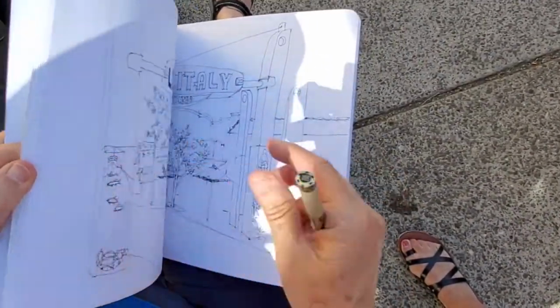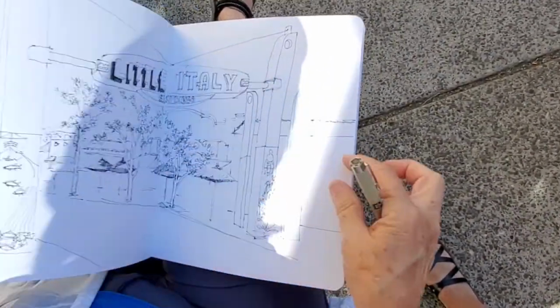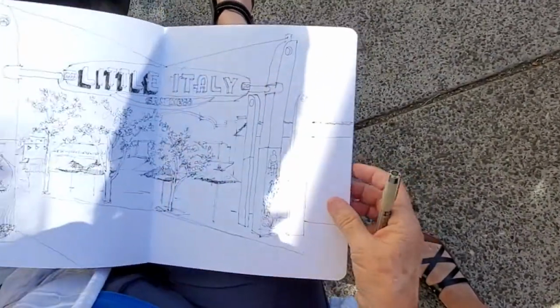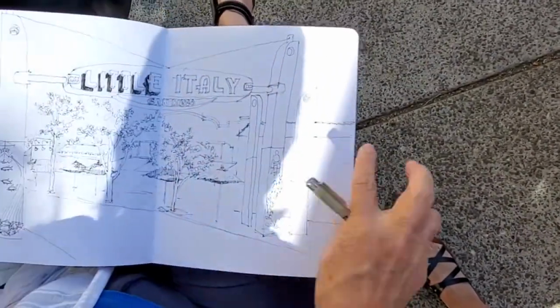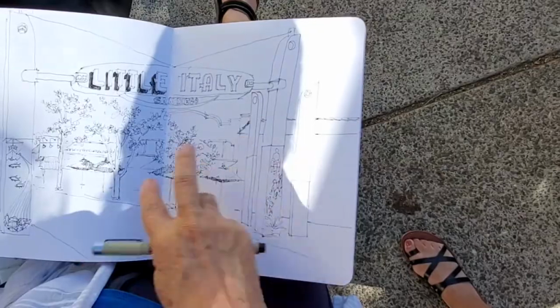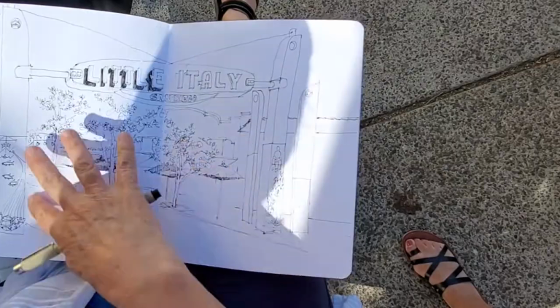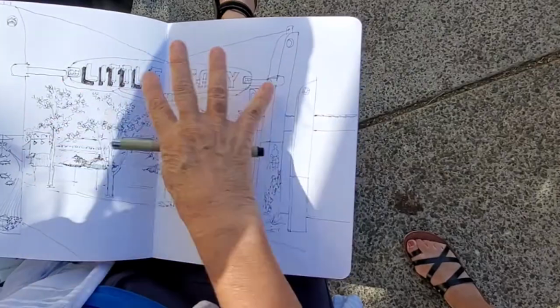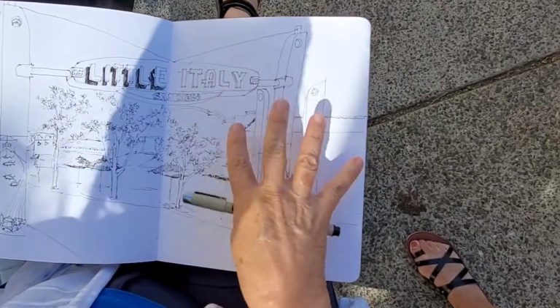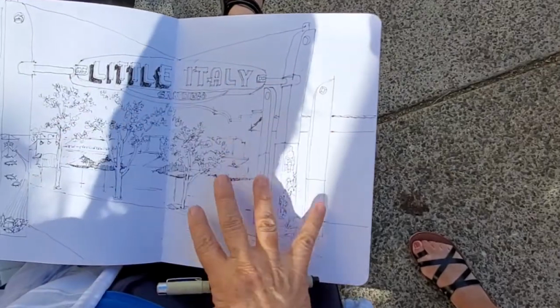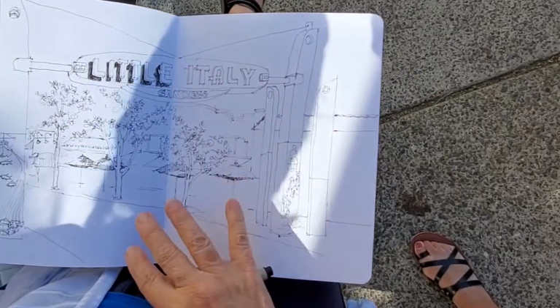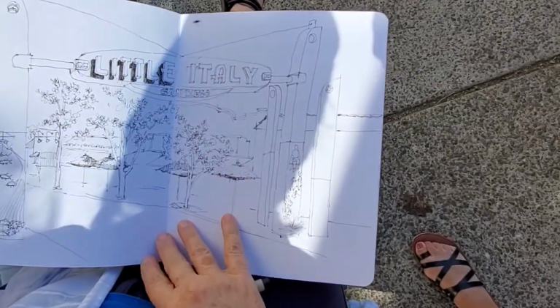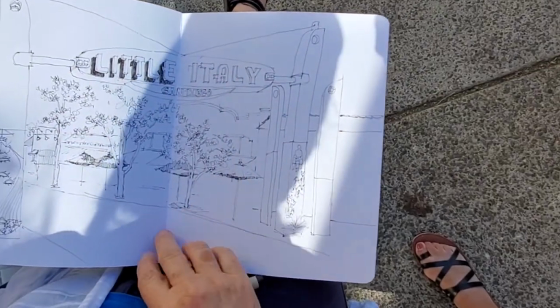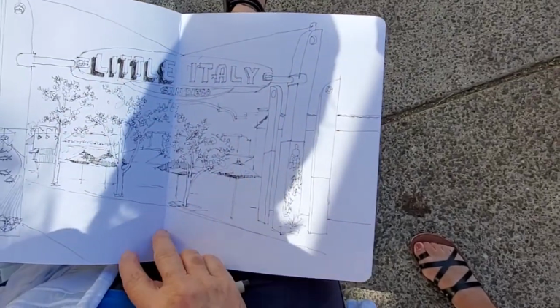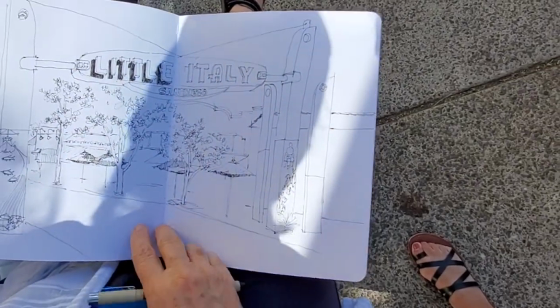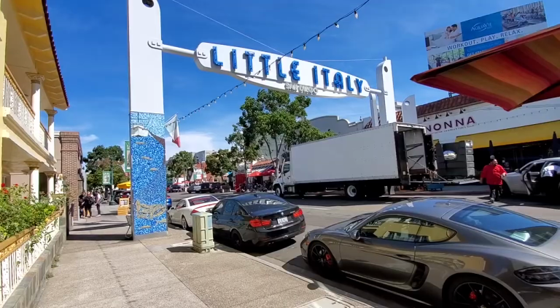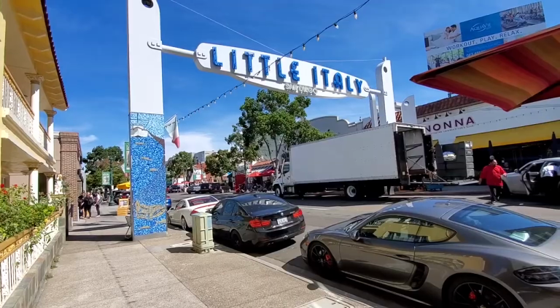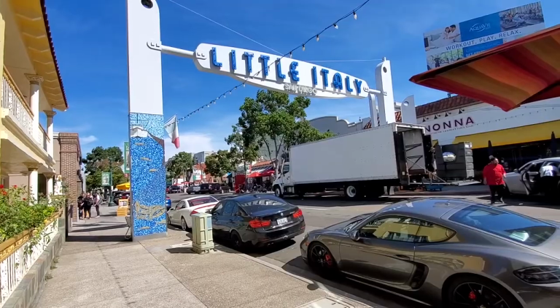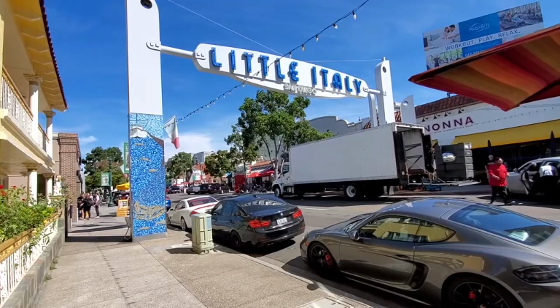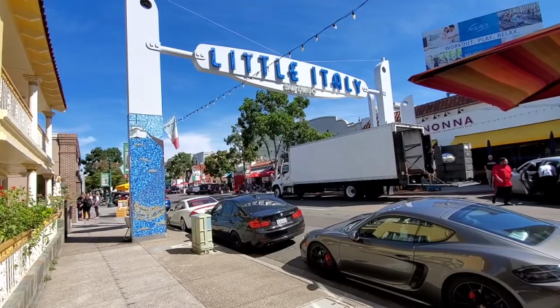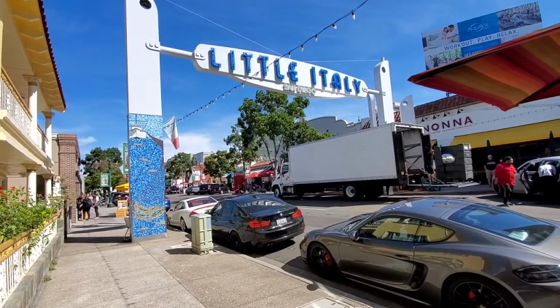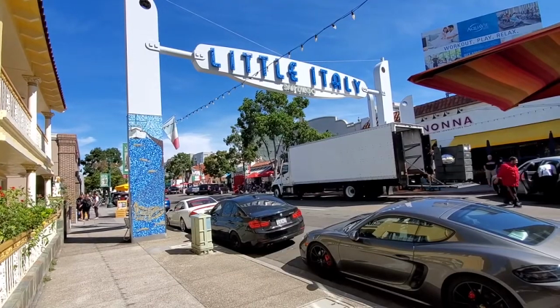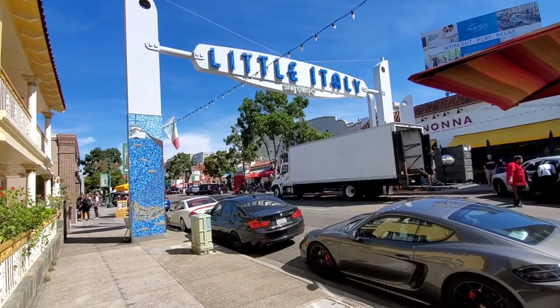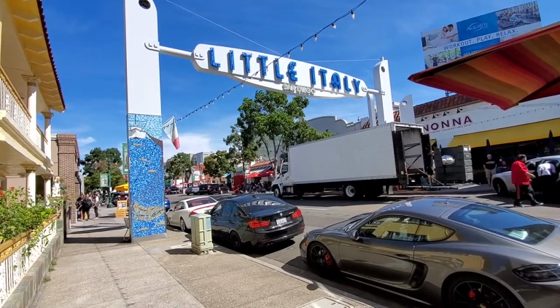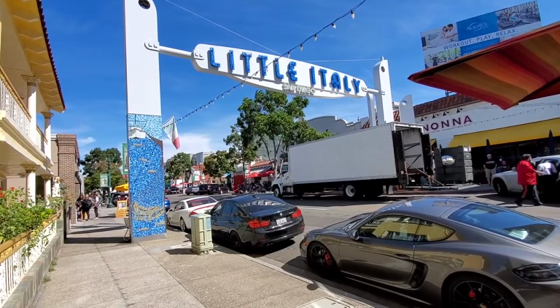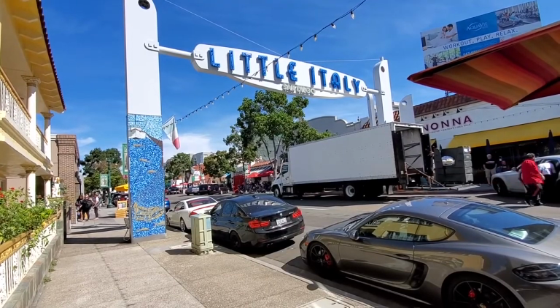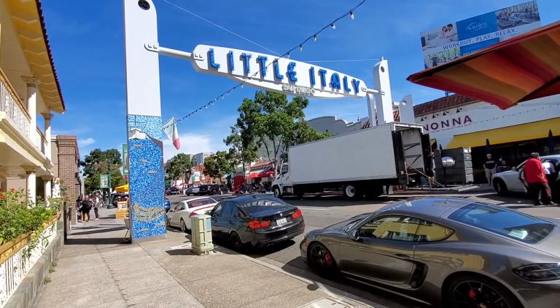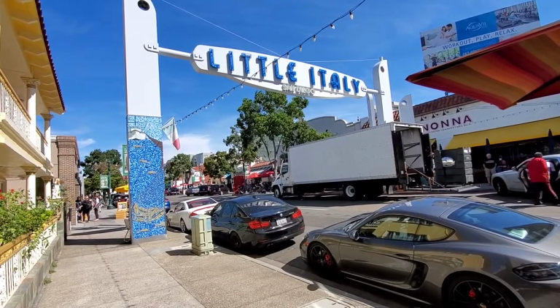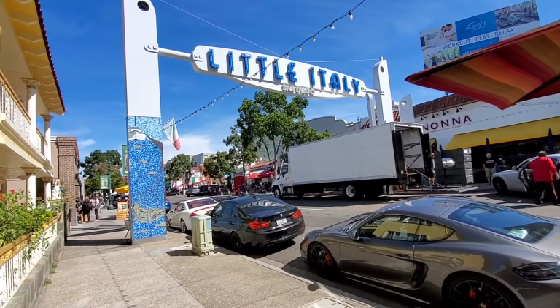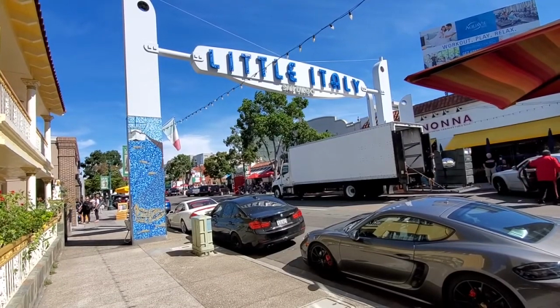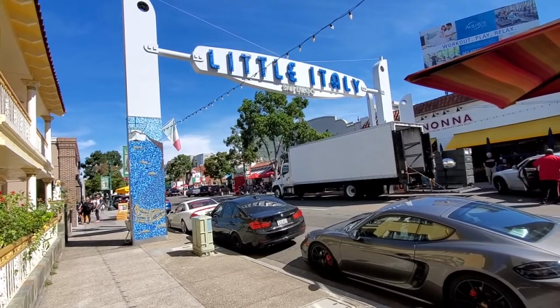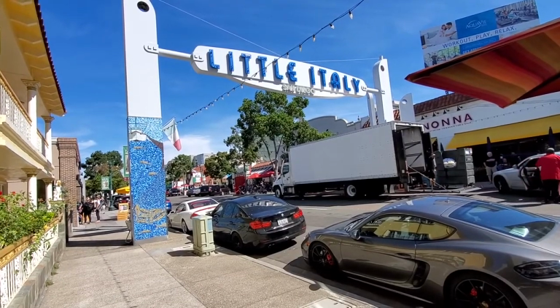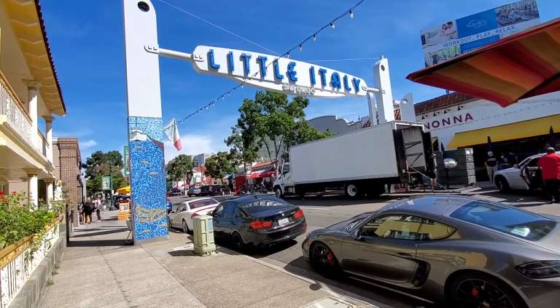This is what I'm working on today. We're in Little Italy here in San Diego.